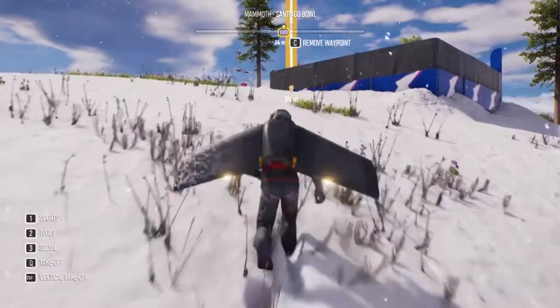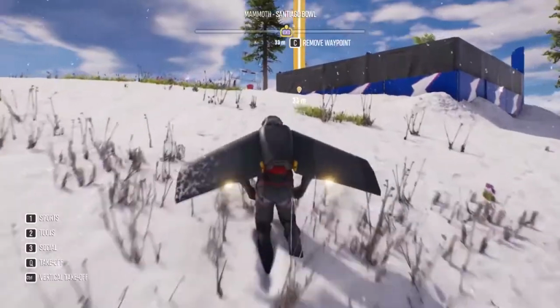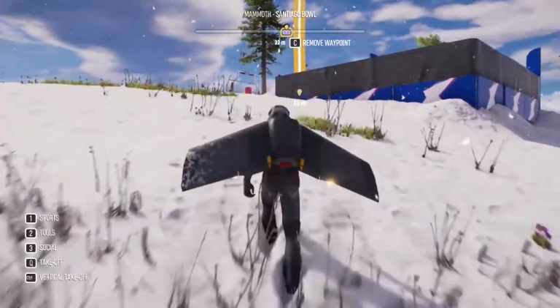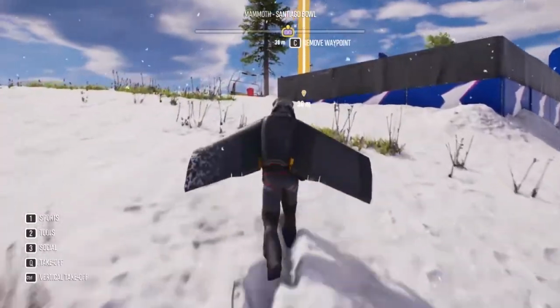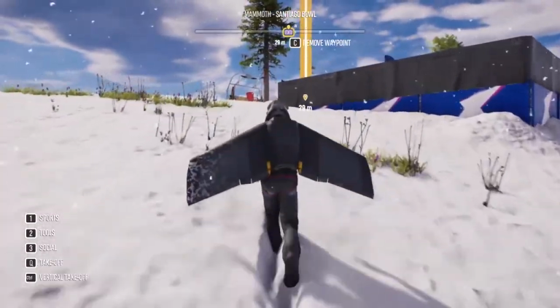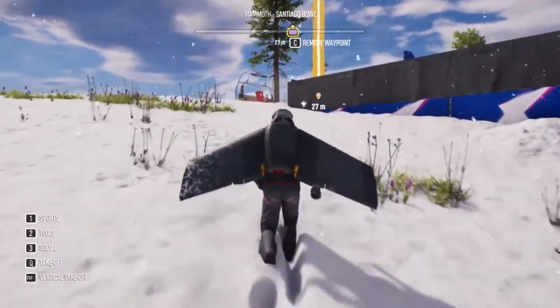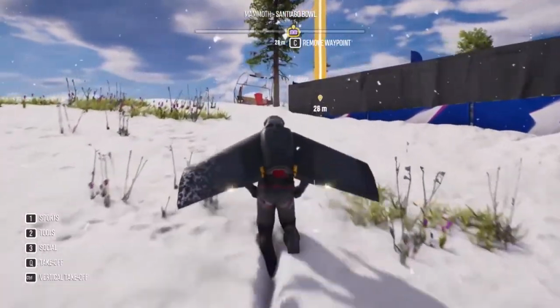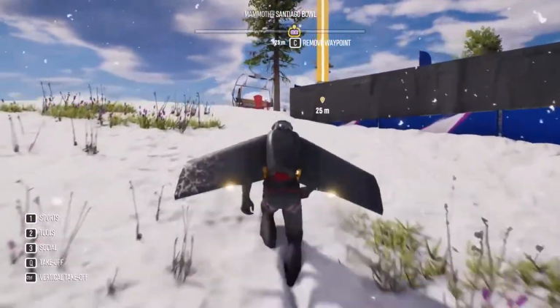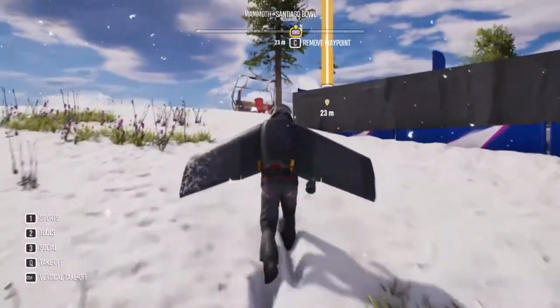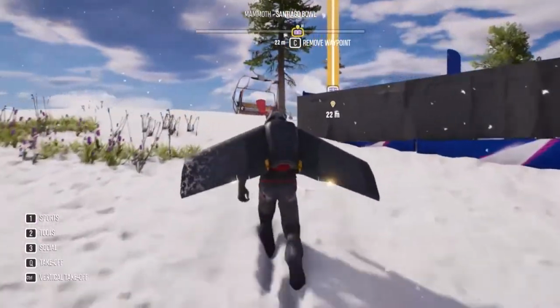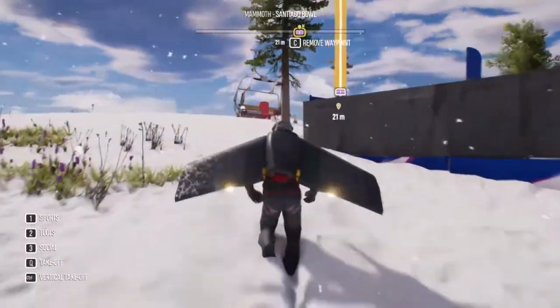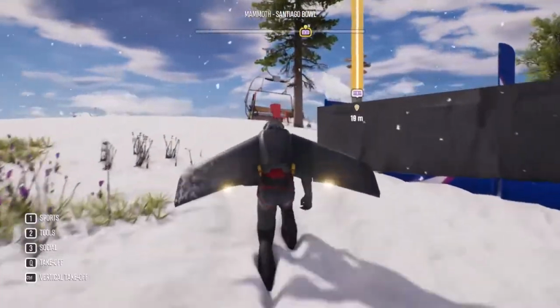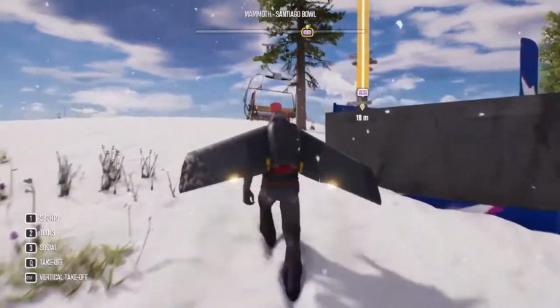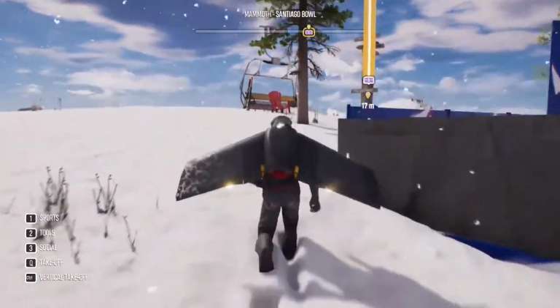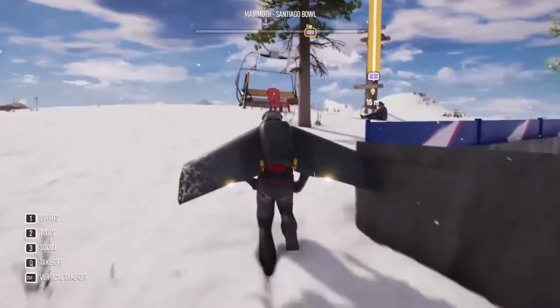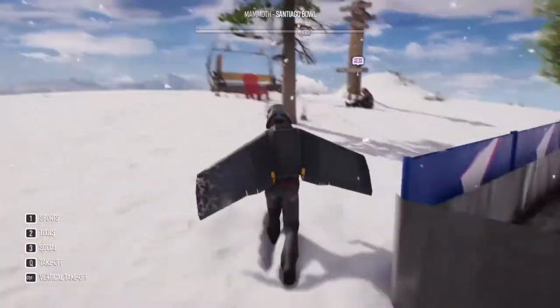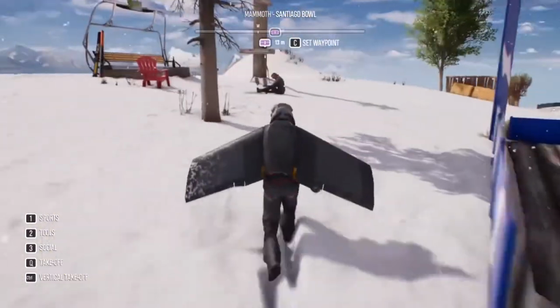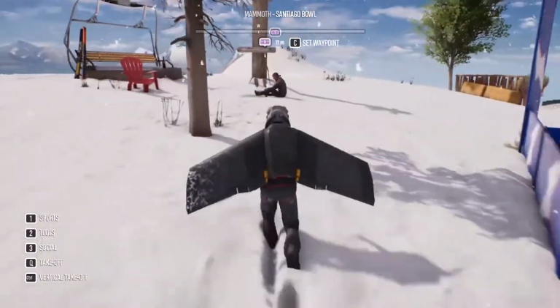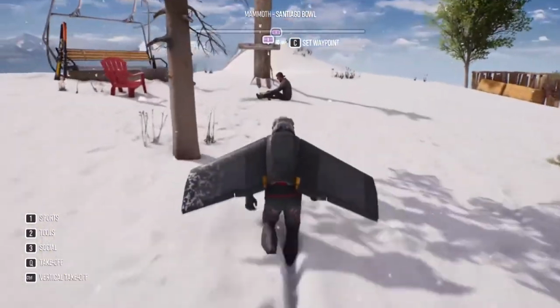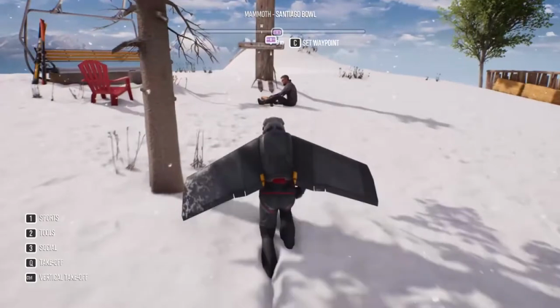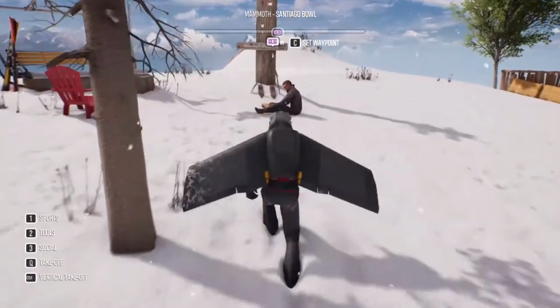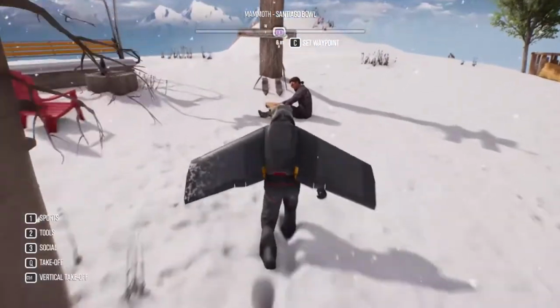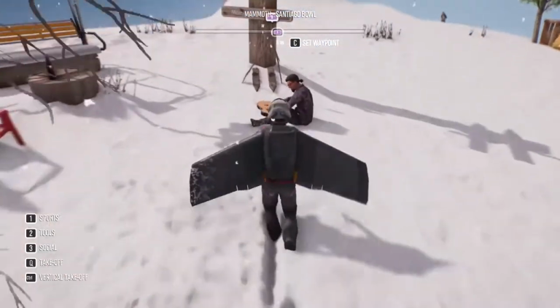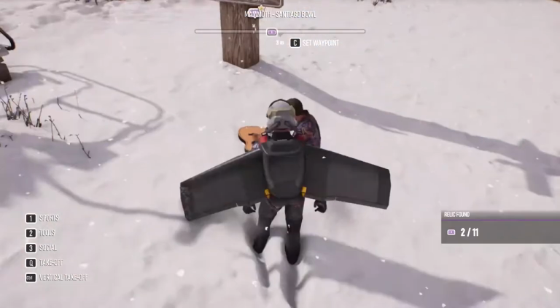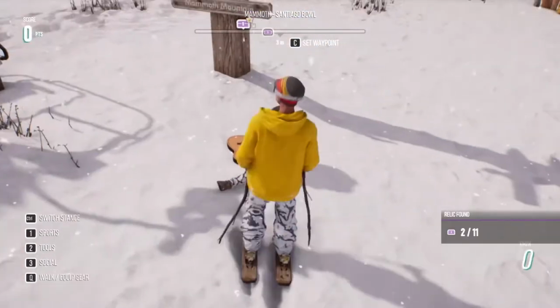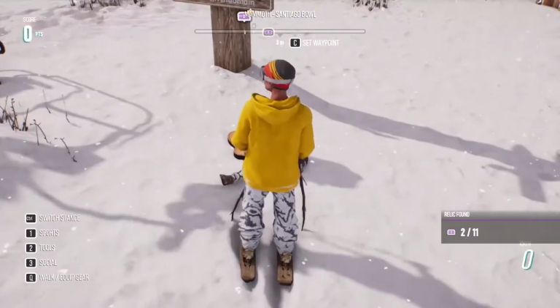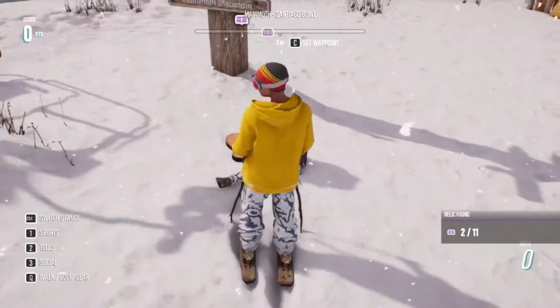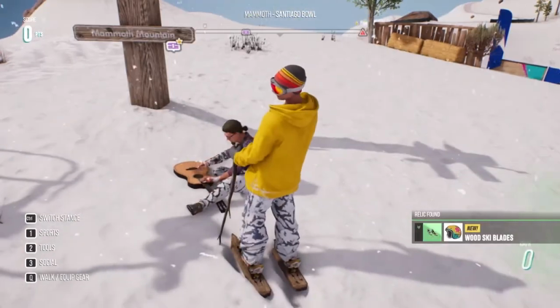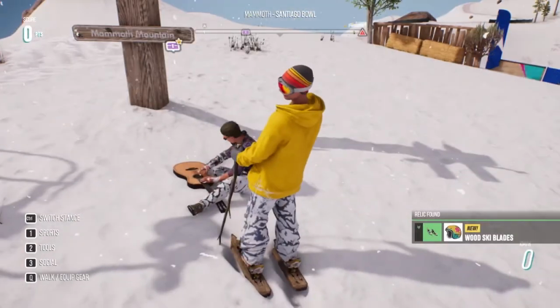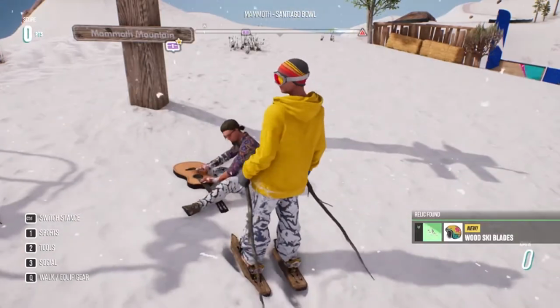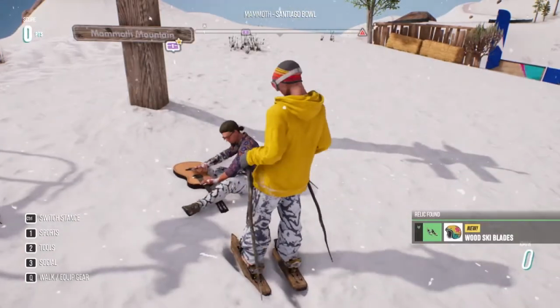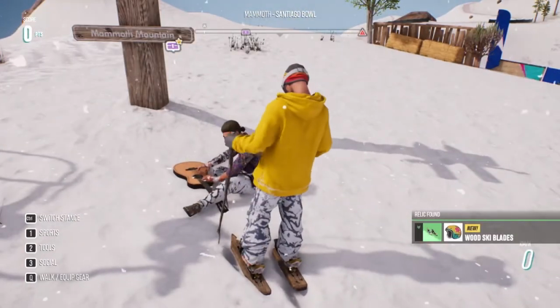Near this blue construction, between two trees, you will see the man playing on the guitar. Press E and collect wood ski blades.